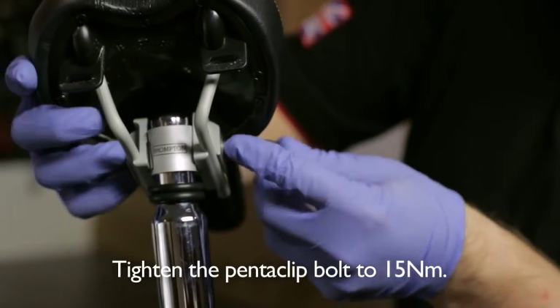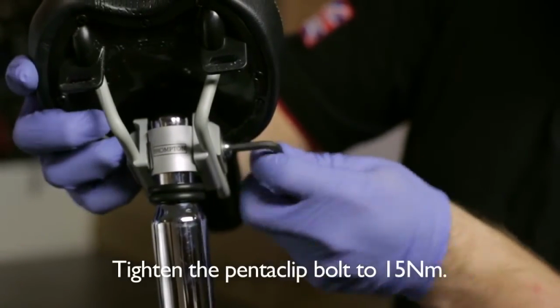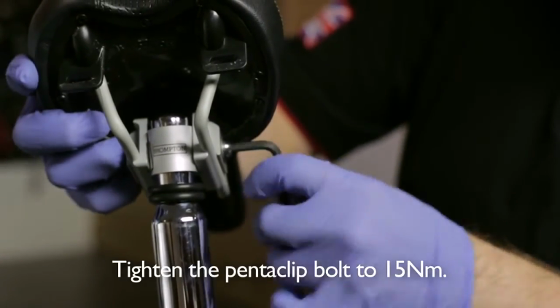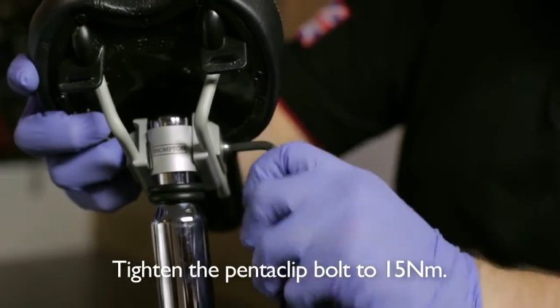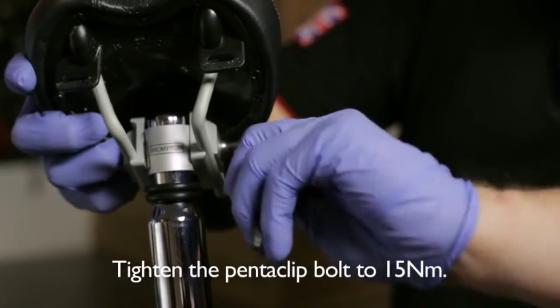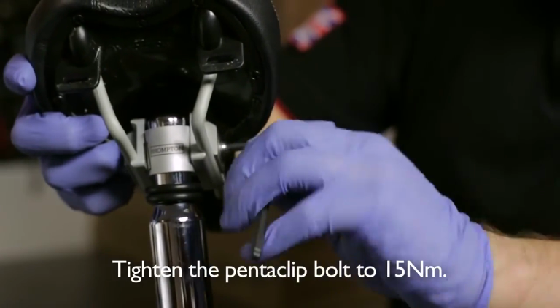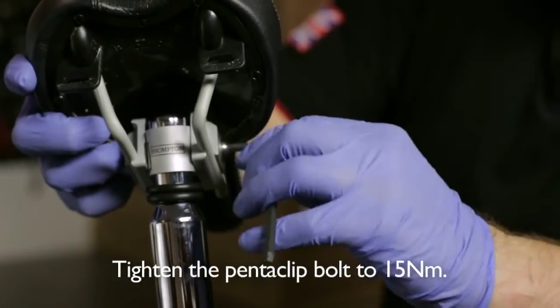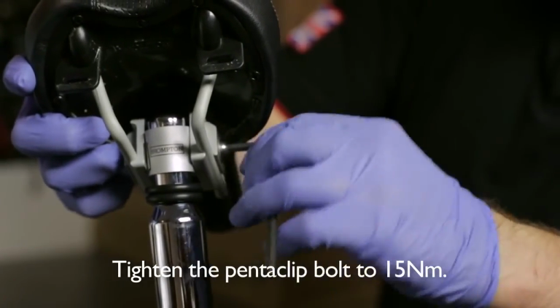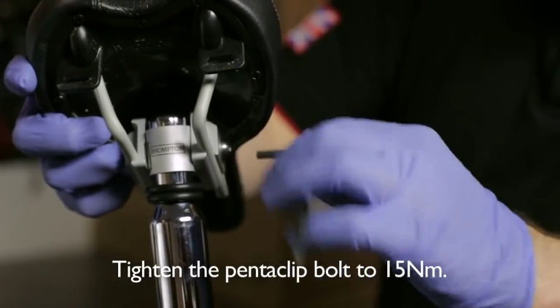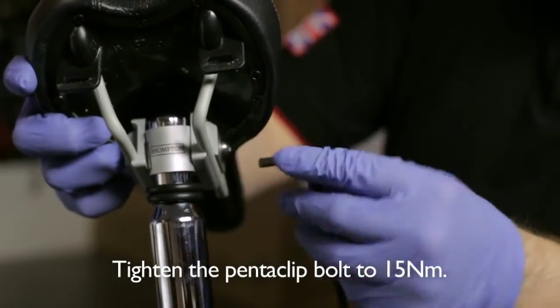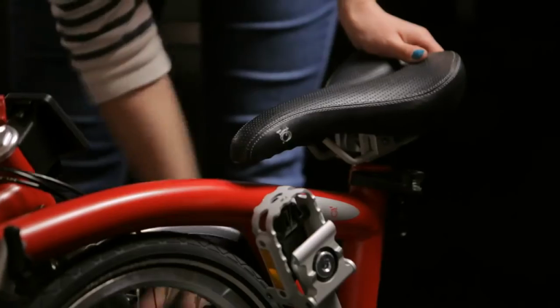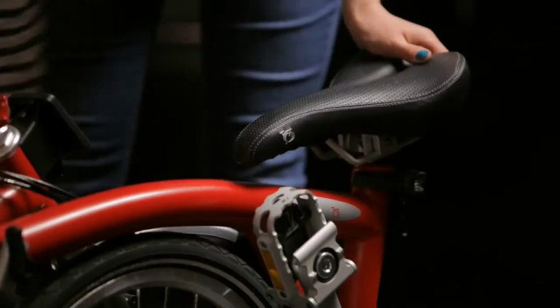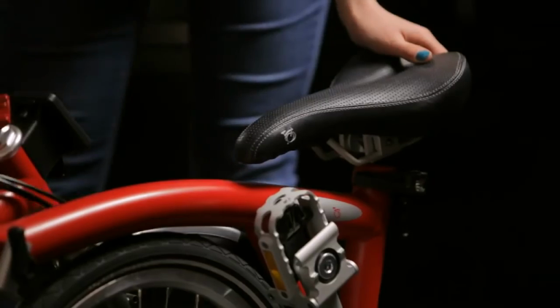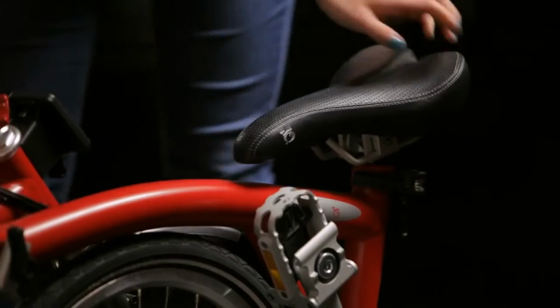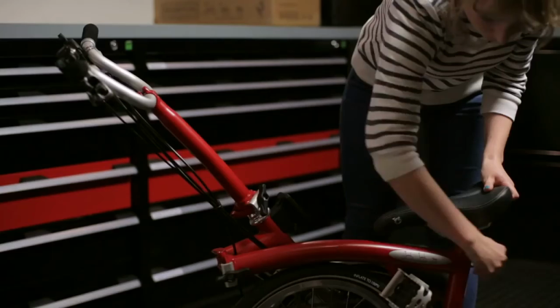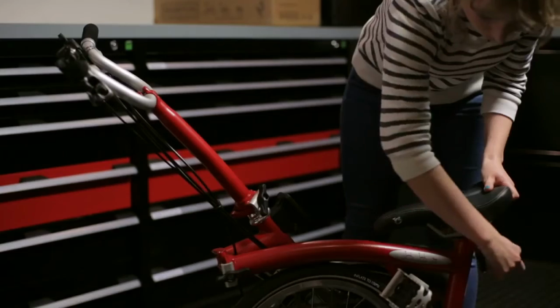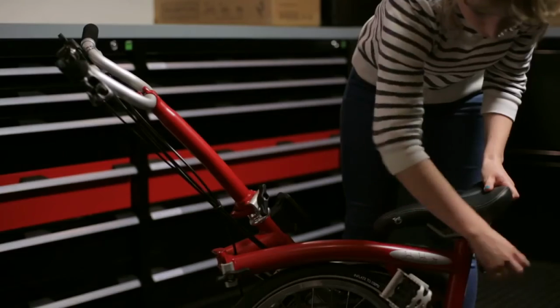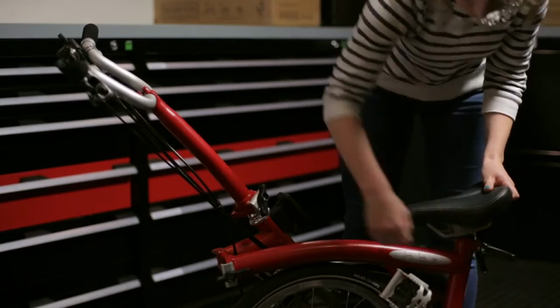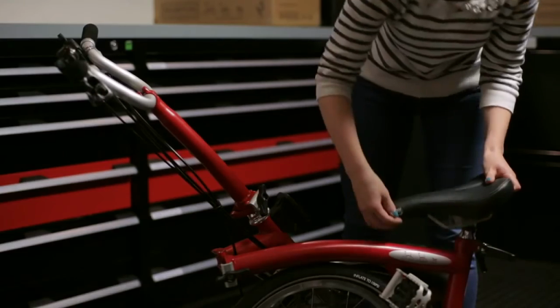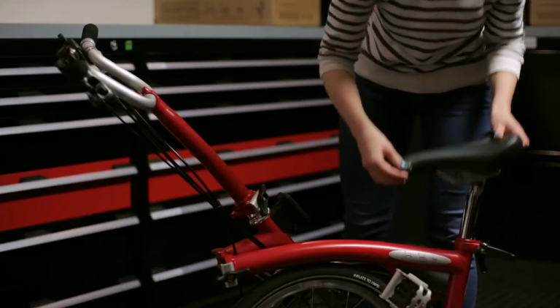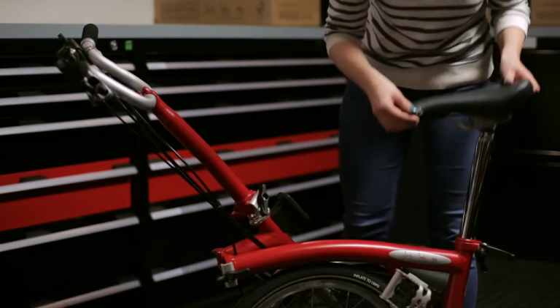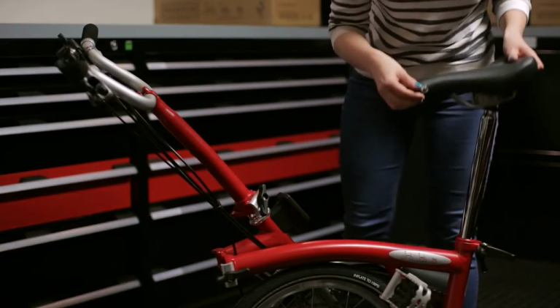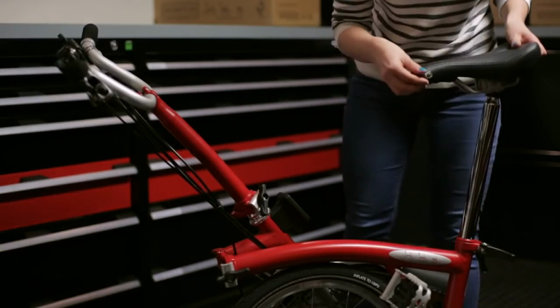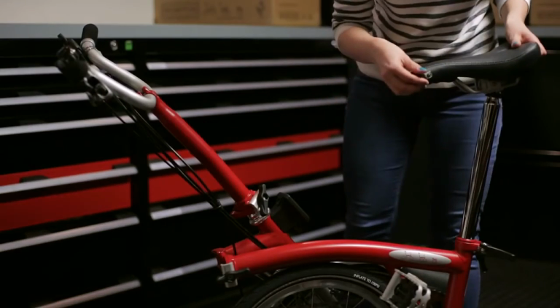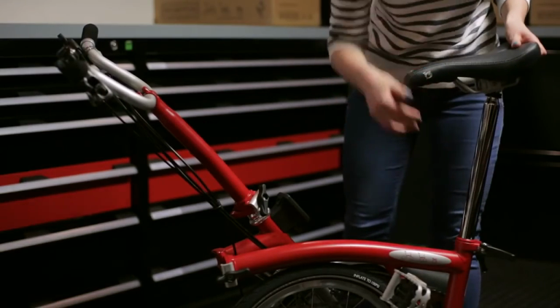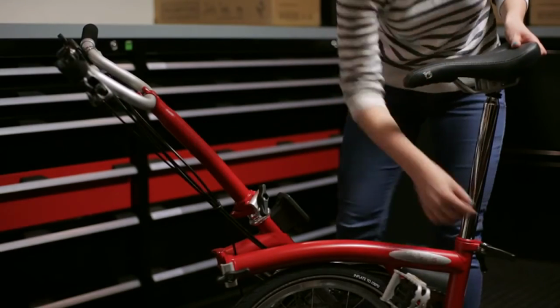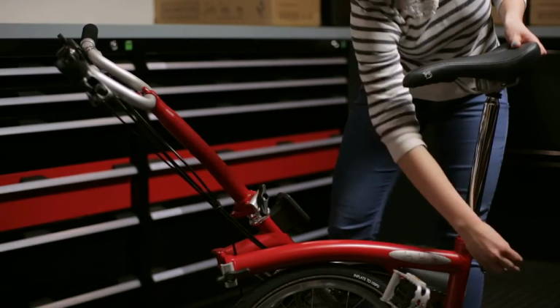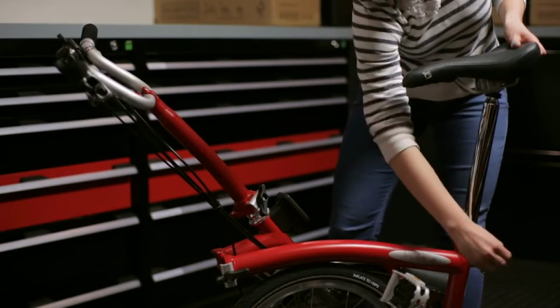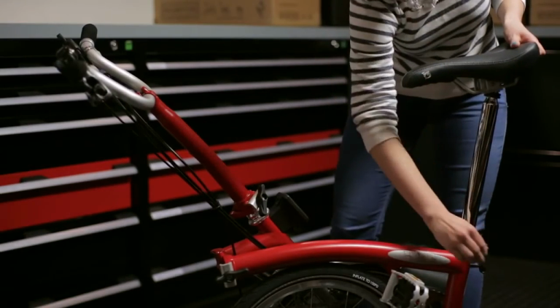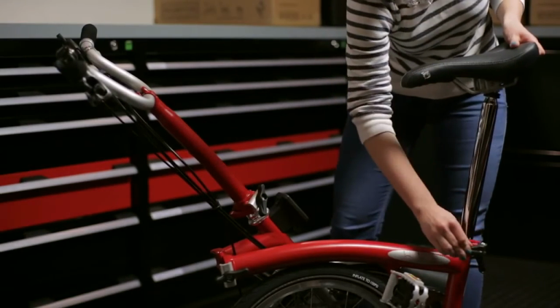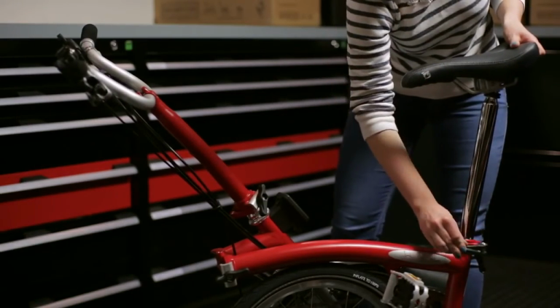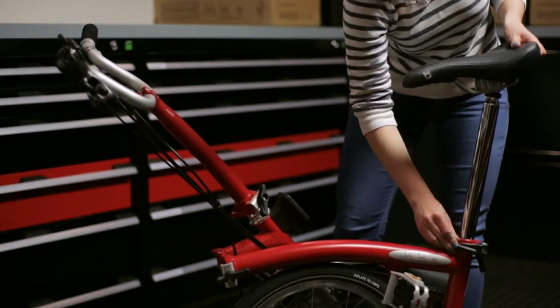Once the saddle height insert has been installed, the saddle will be at the correct height when fully extended.